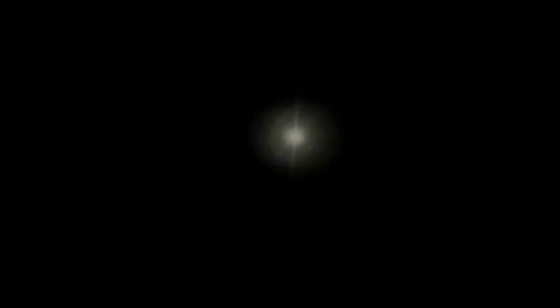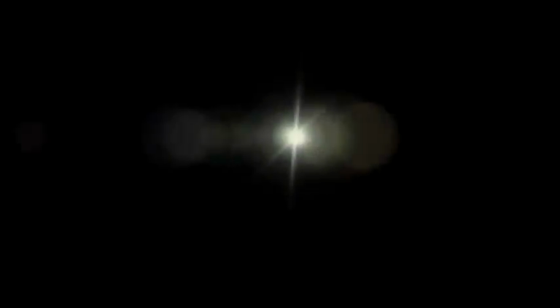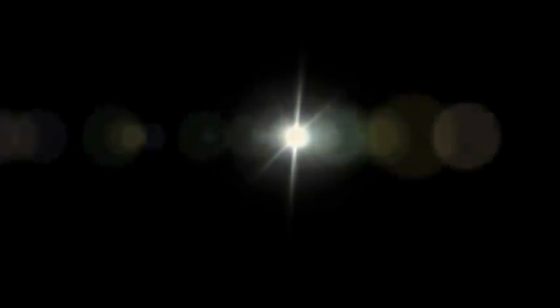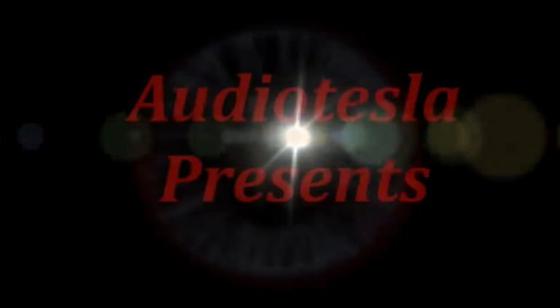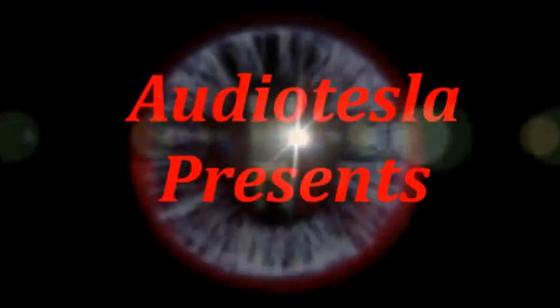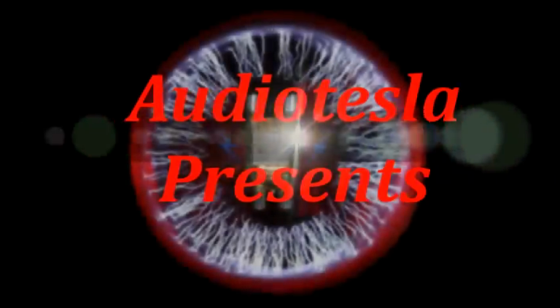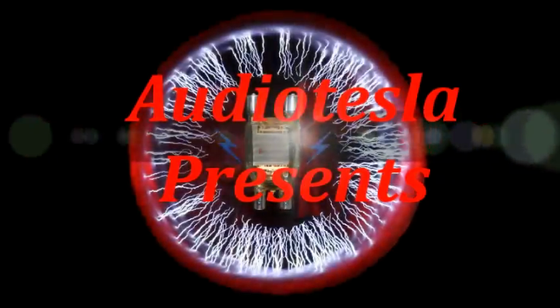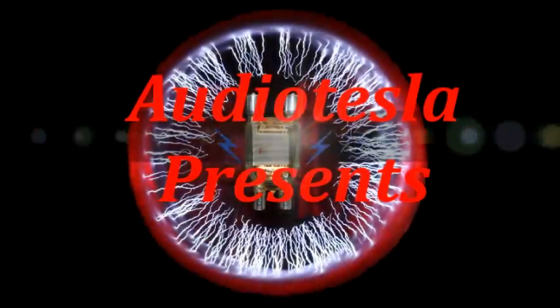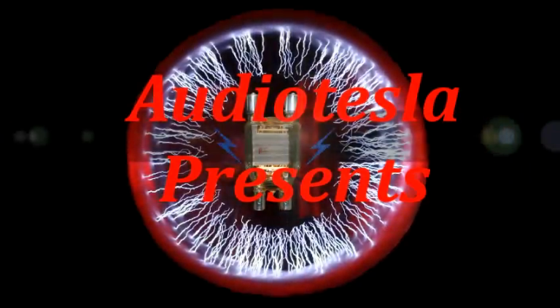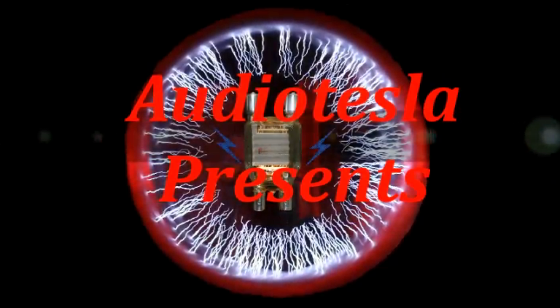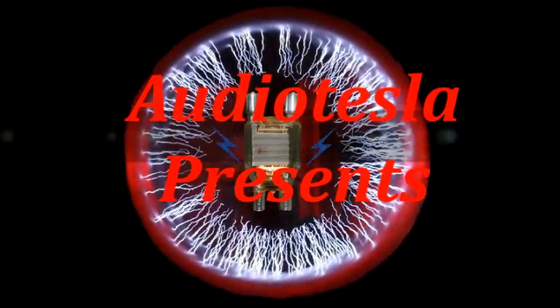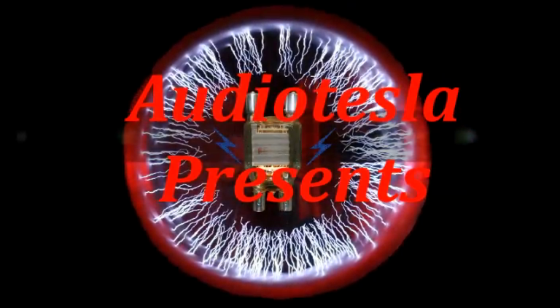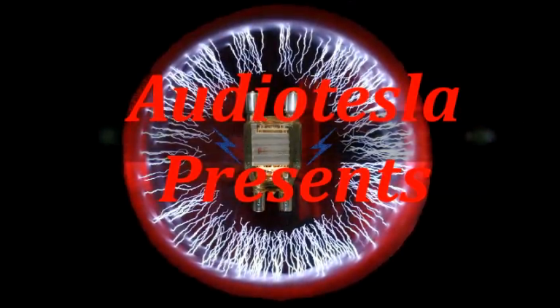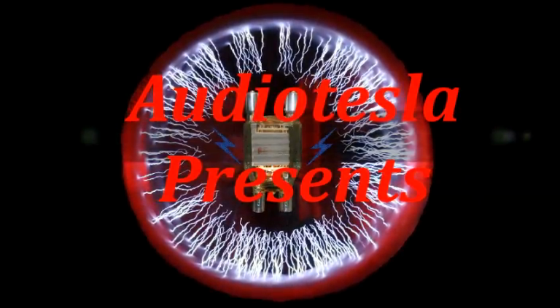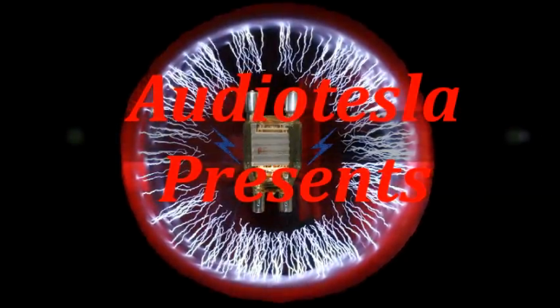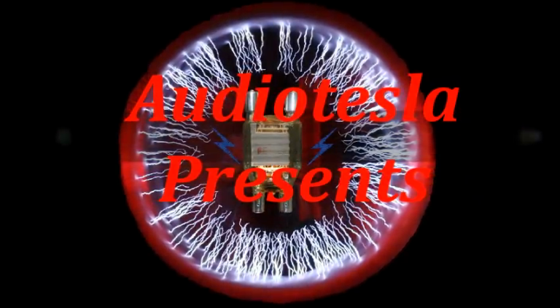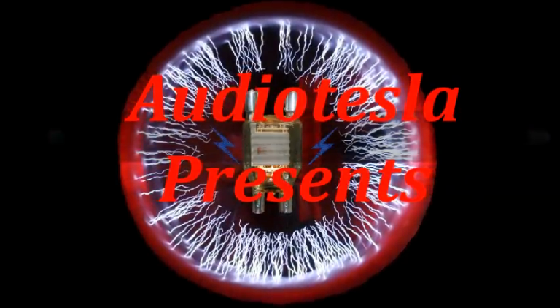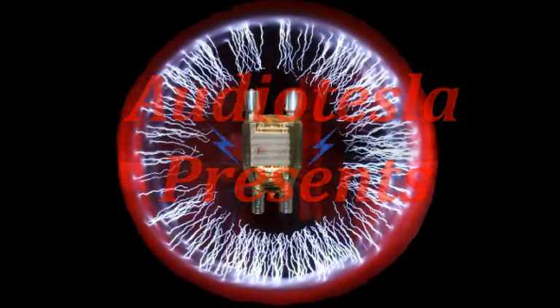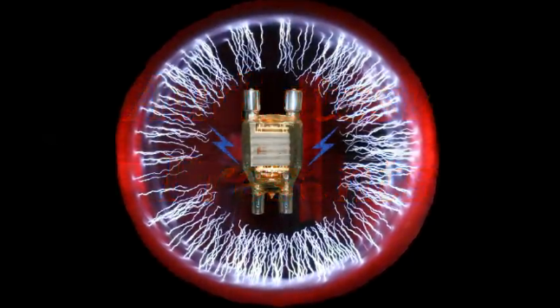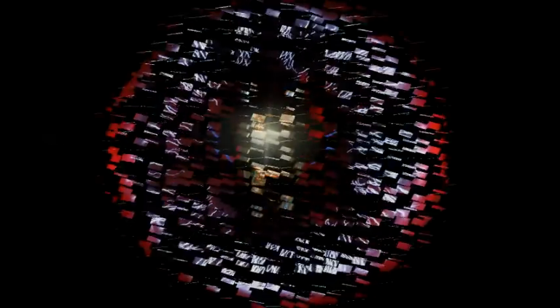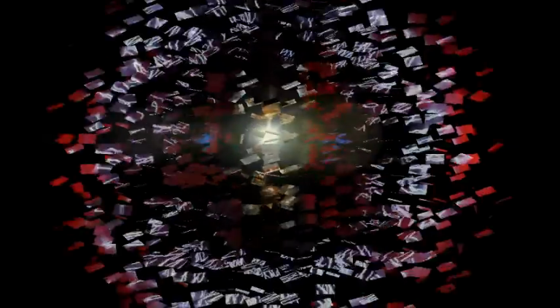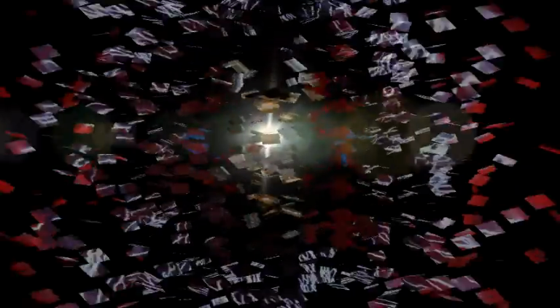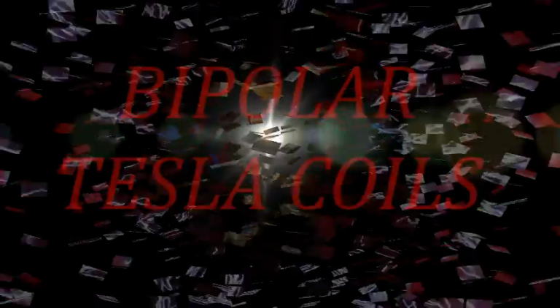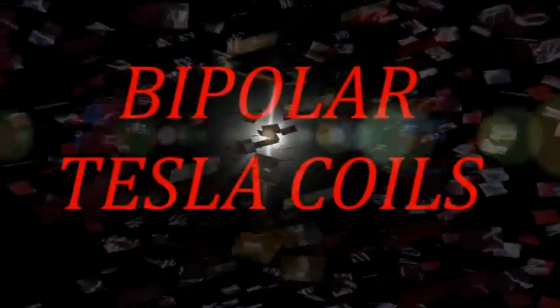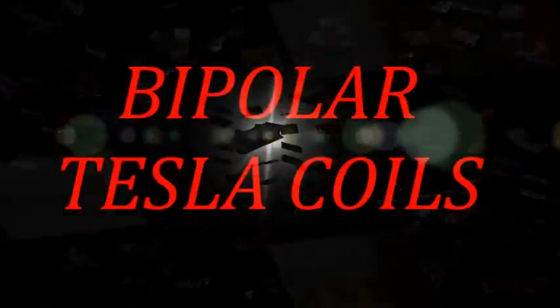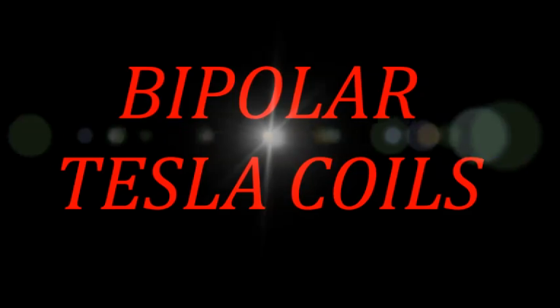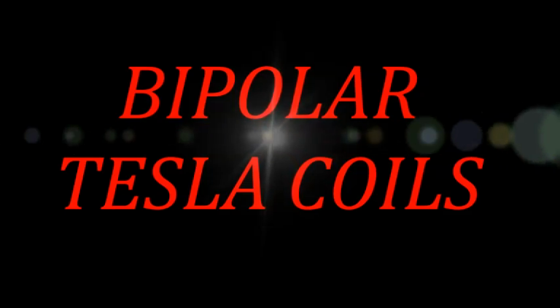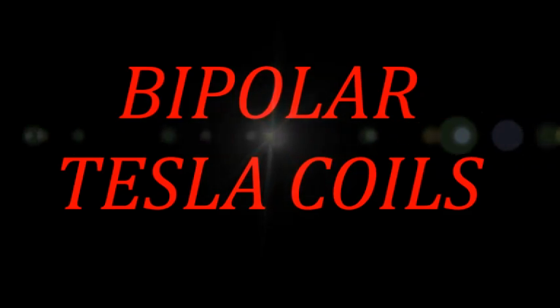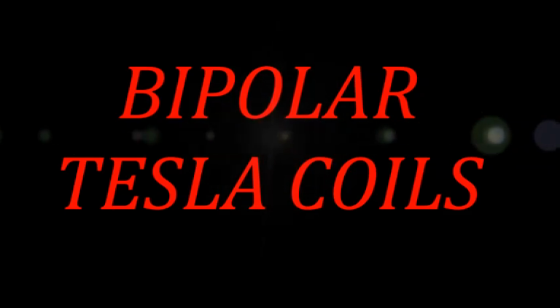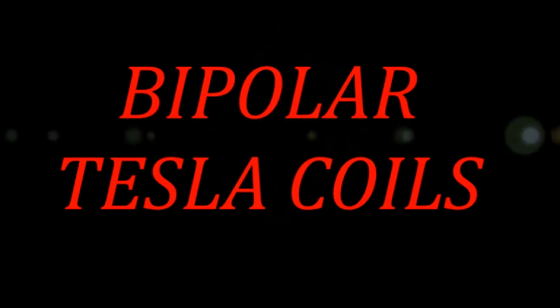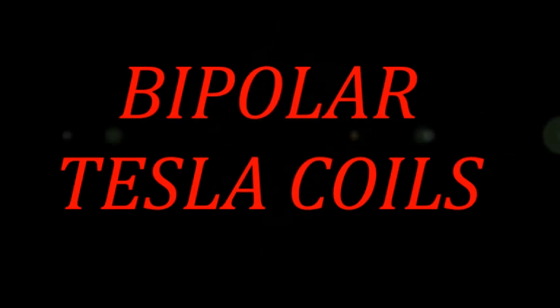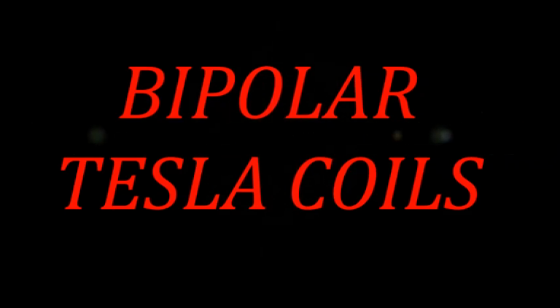Hello, and welcome to AudioTesla. This is Henry Haras. Our topic today is the bipolar Tesla coil.